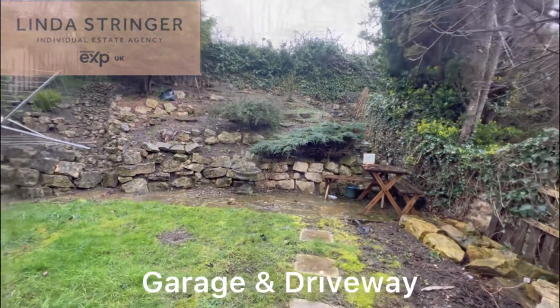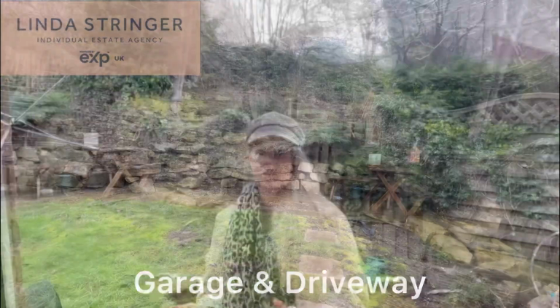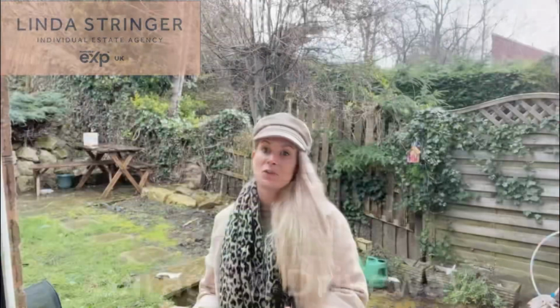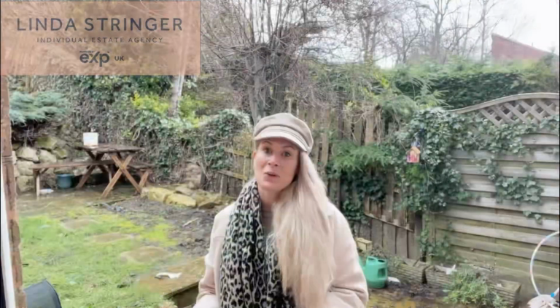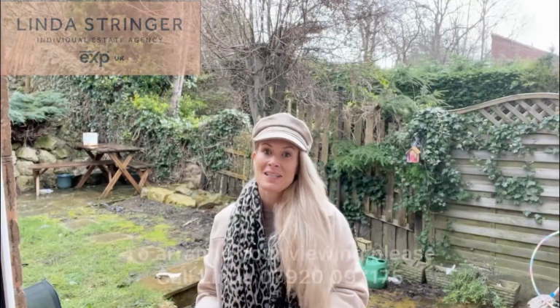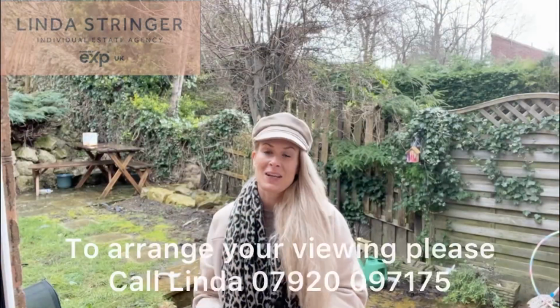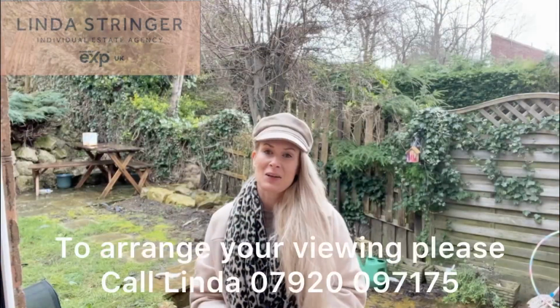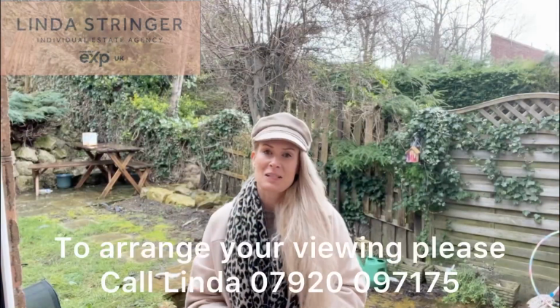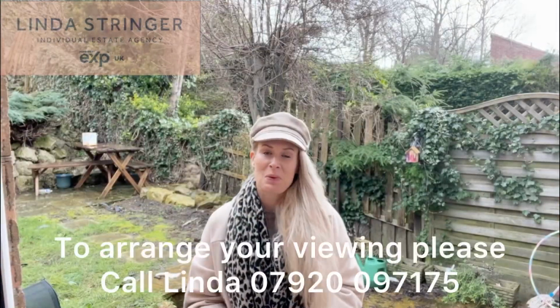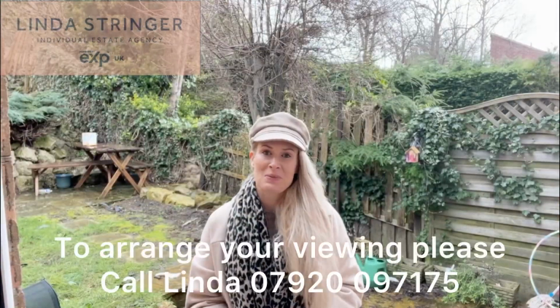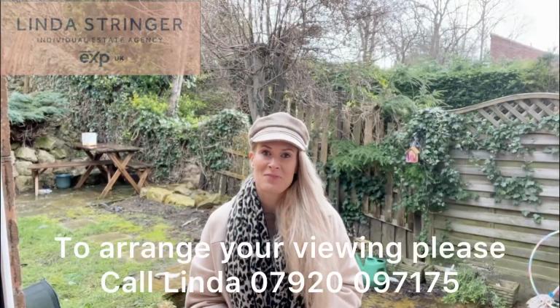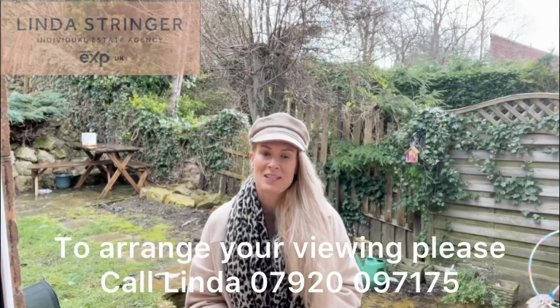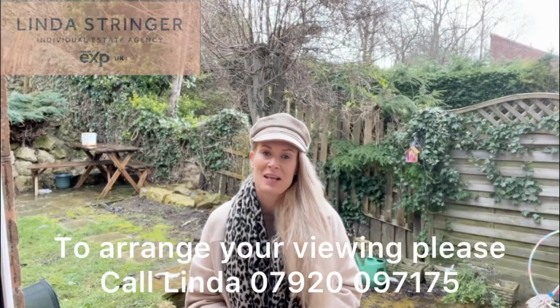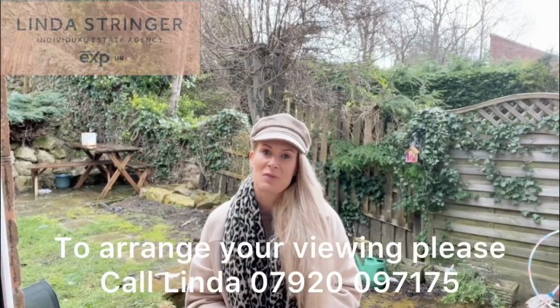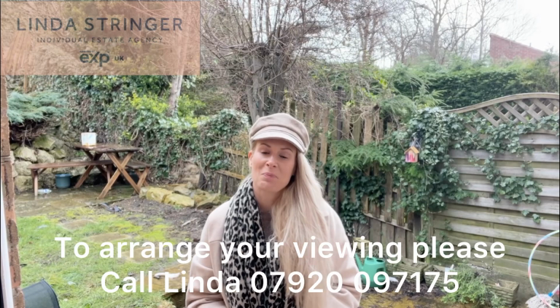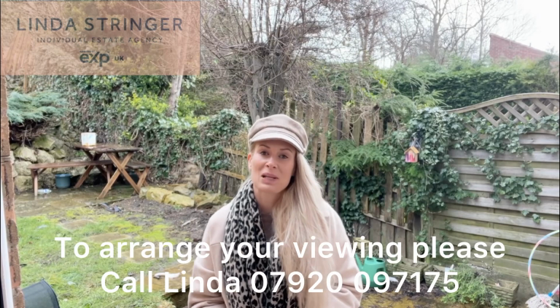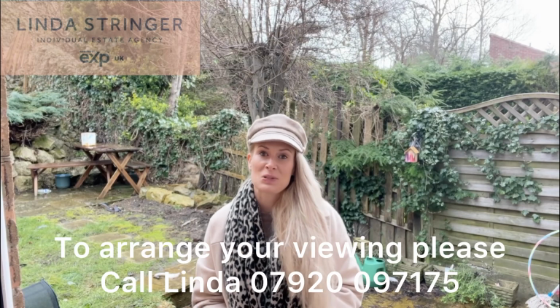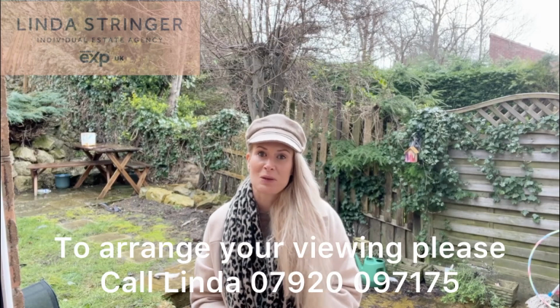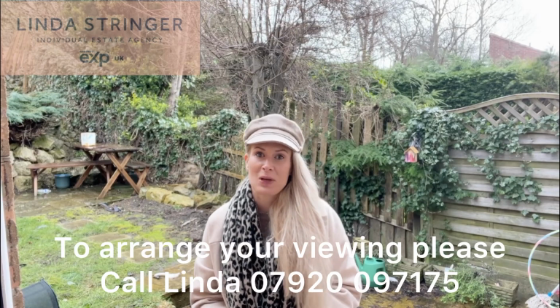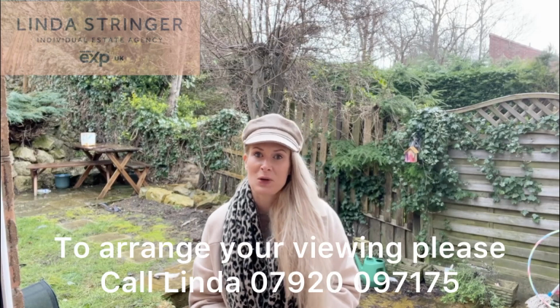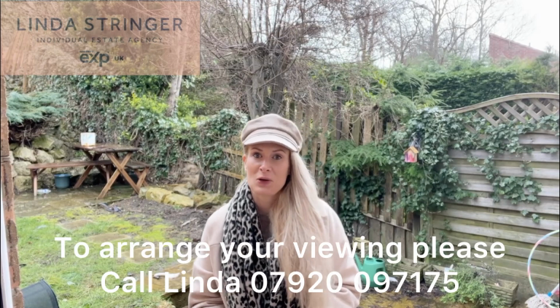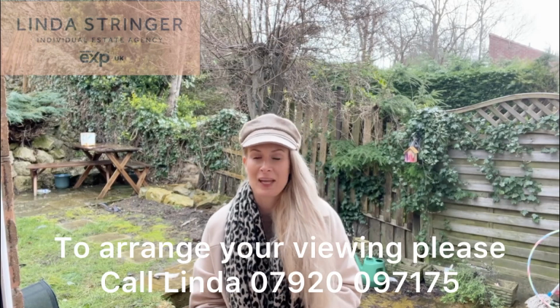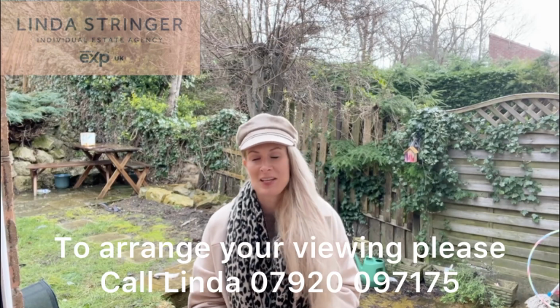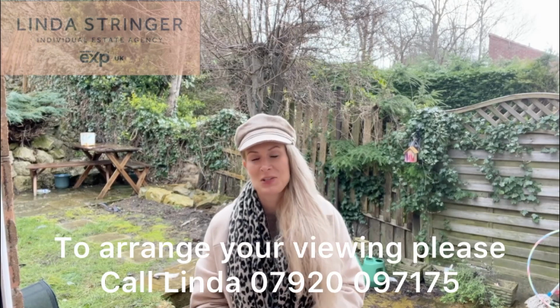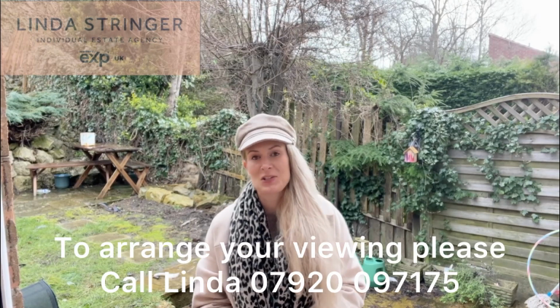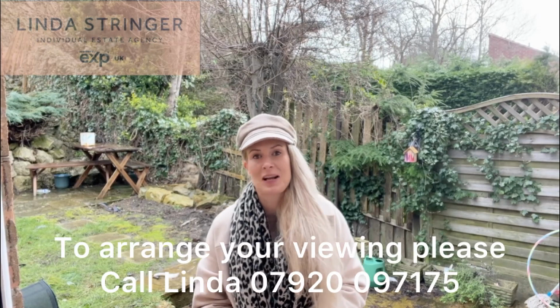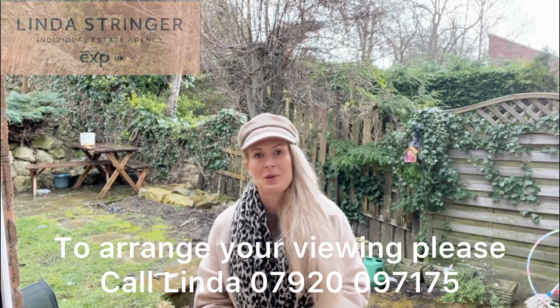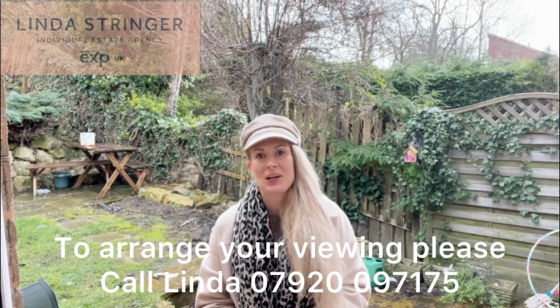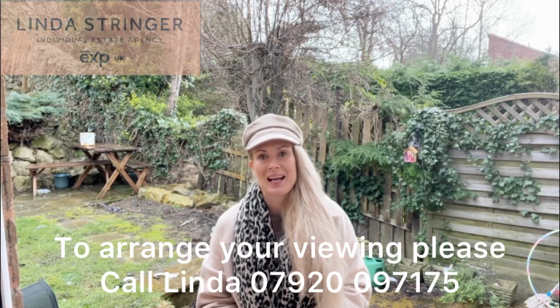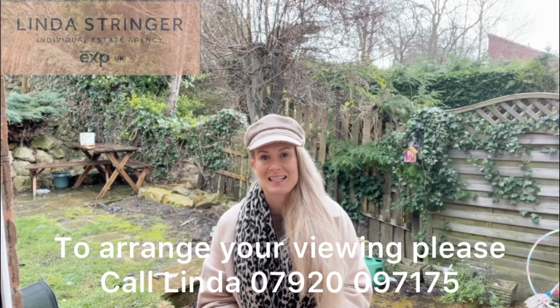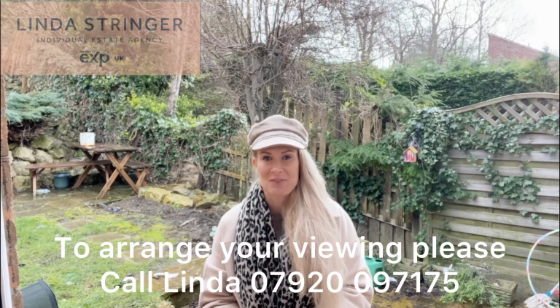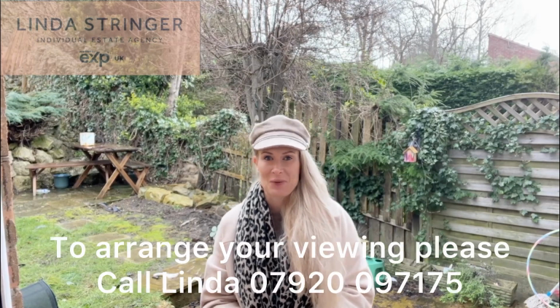If you want to take a look at this property for yourself, then please do give me a call, get in touch and let me organise that viewing.